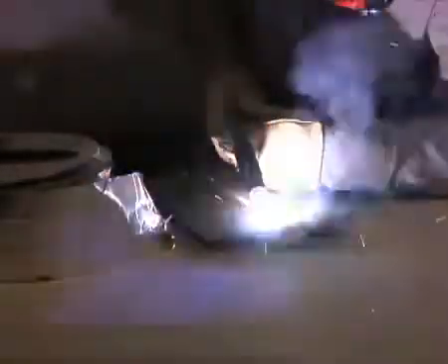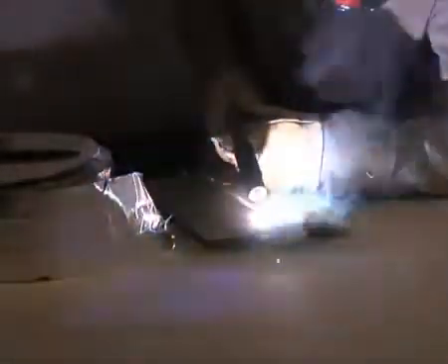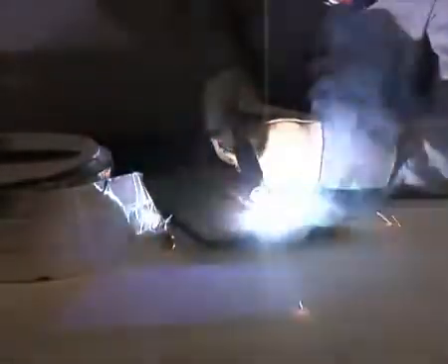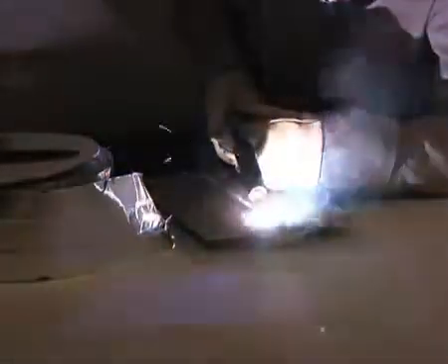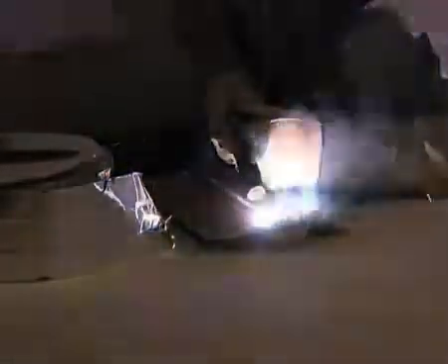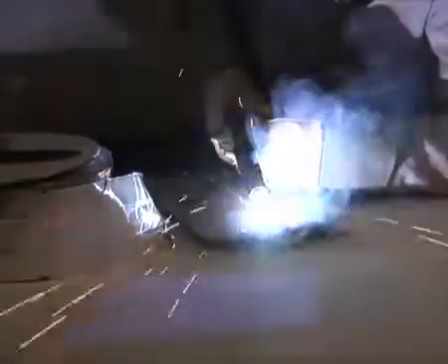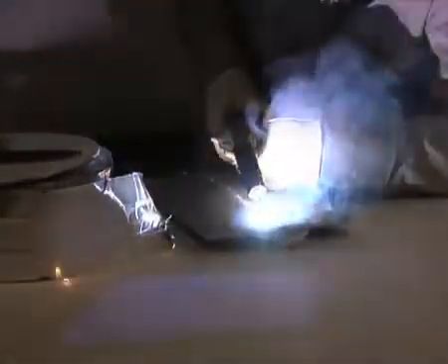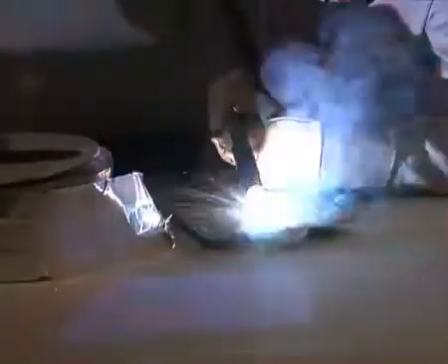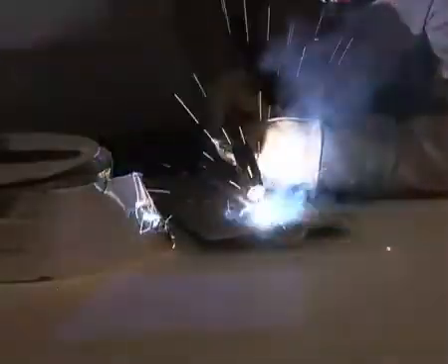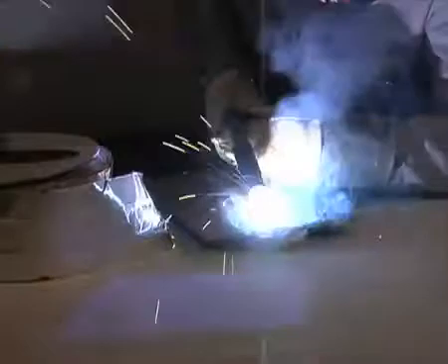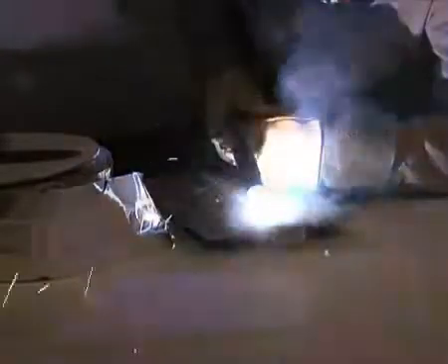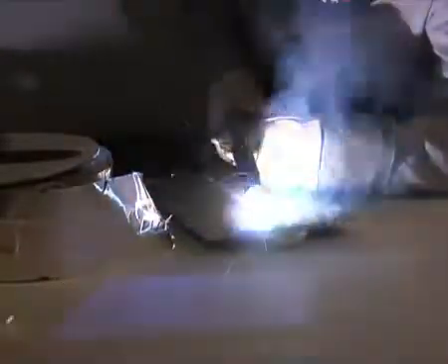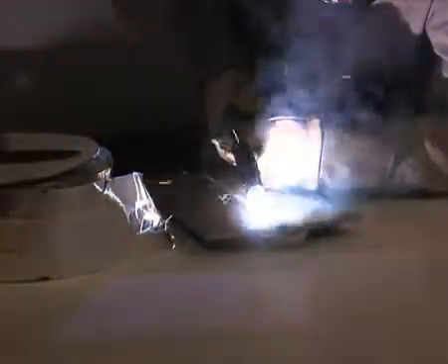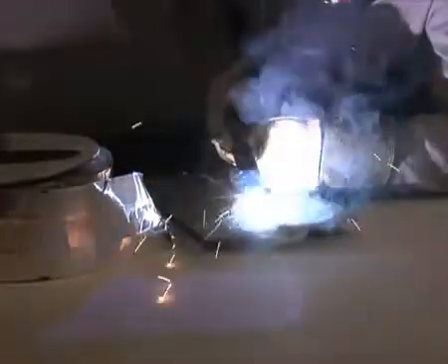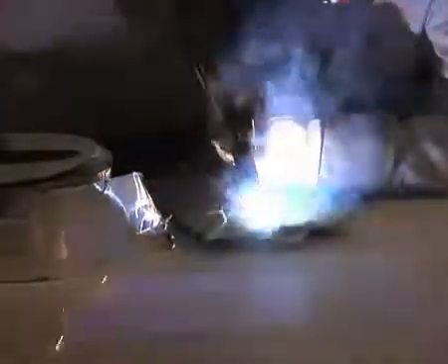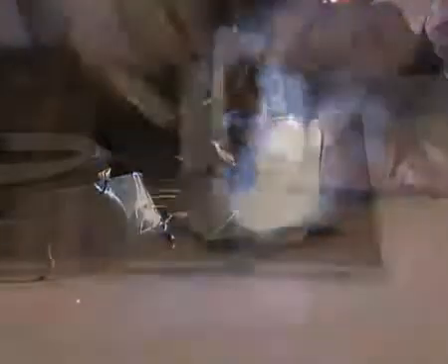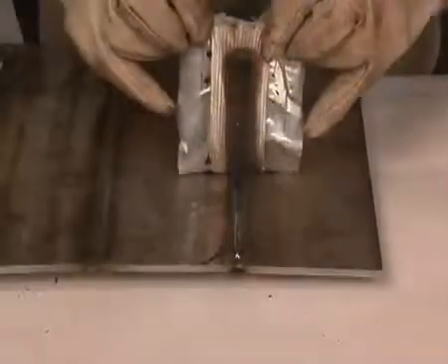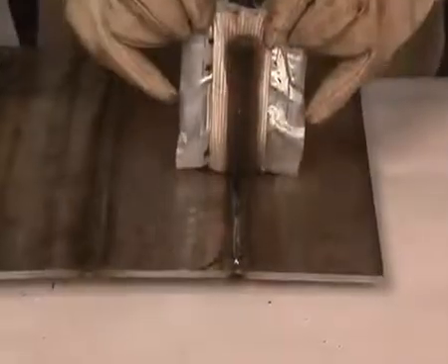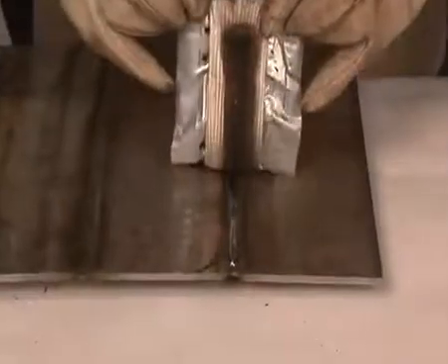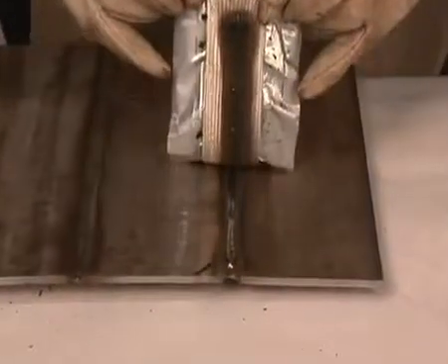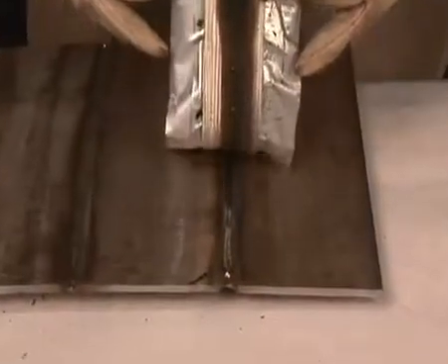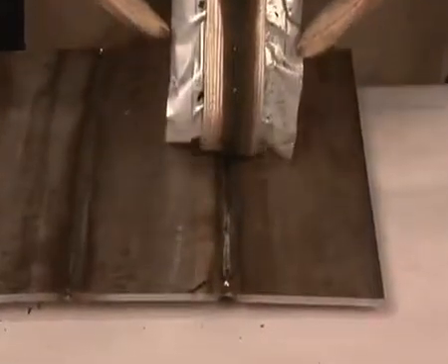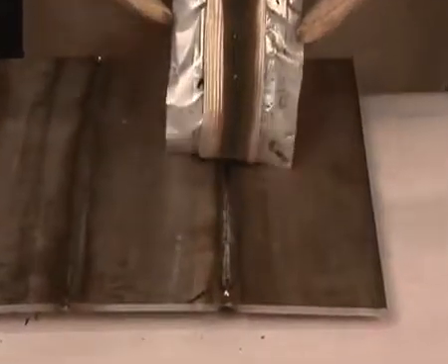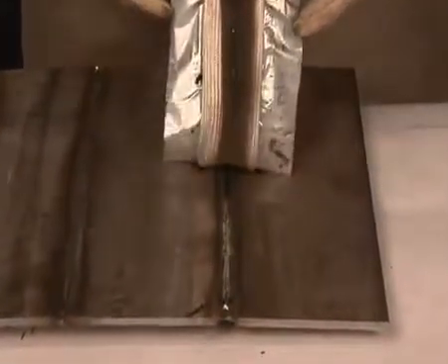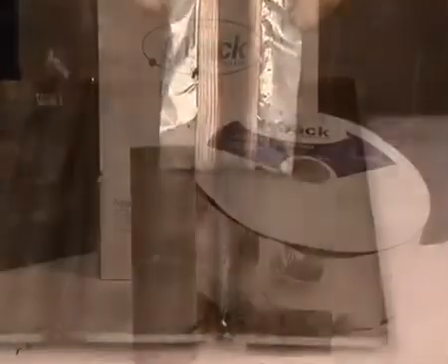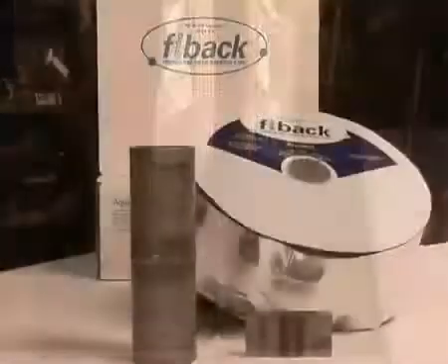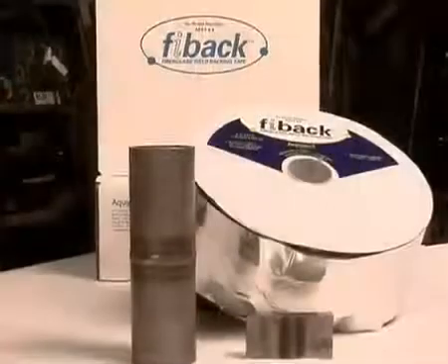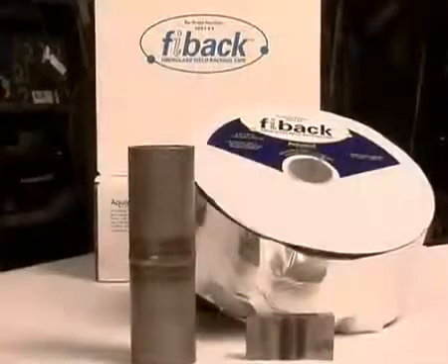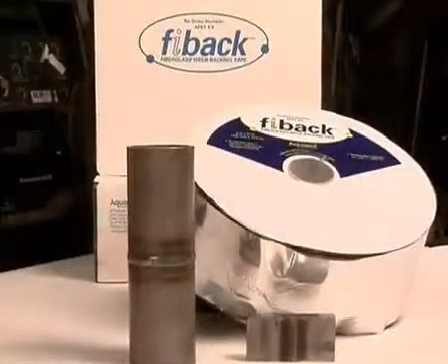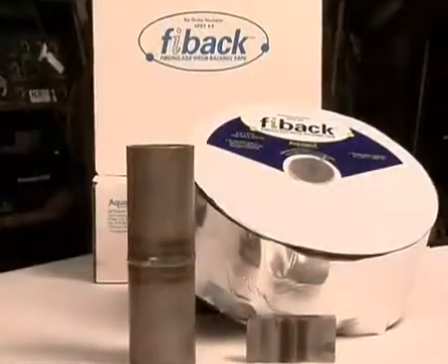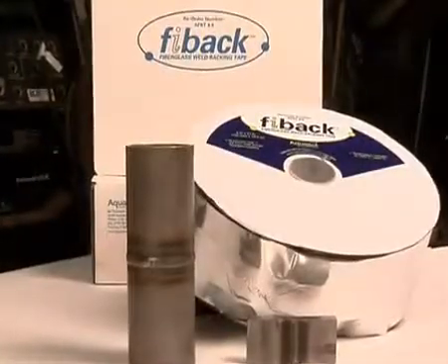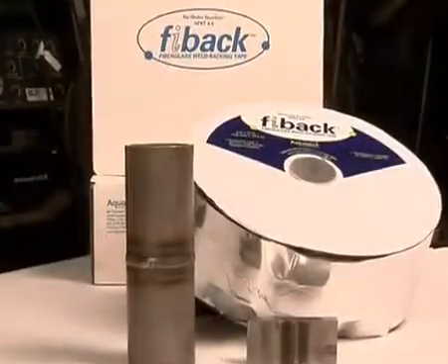FIBAC is available in 41 feet or 12.5 meter rolls for applications up to 300 amps. Eliminate the need for back purging without sacrificing productivity while achieving a high-quality finish. Choose FIBAC.